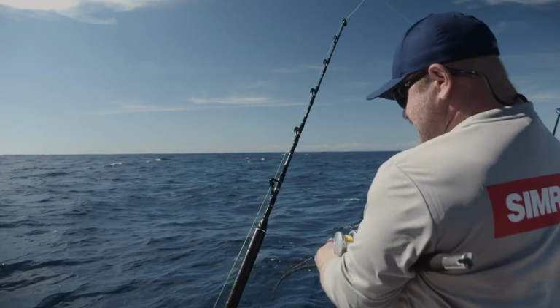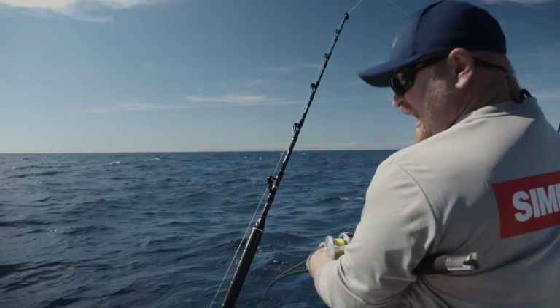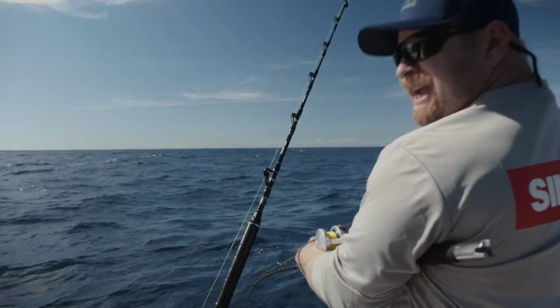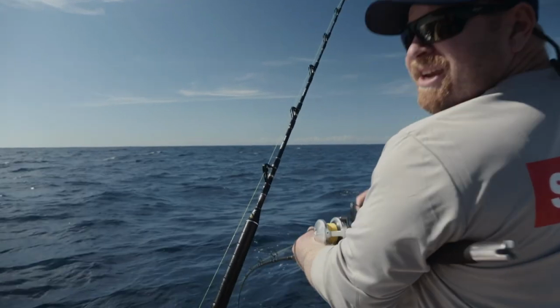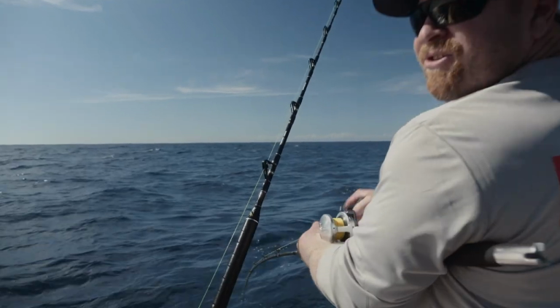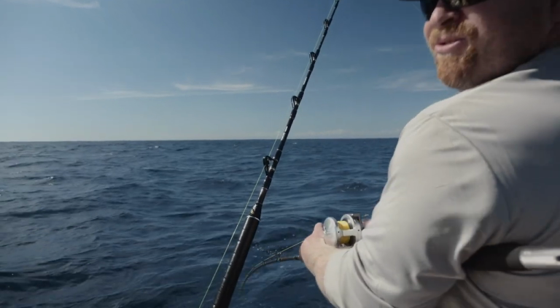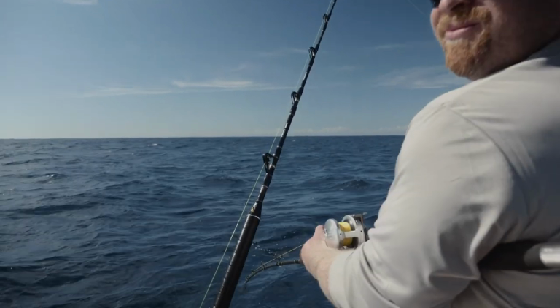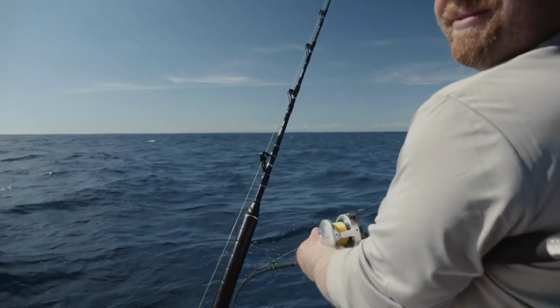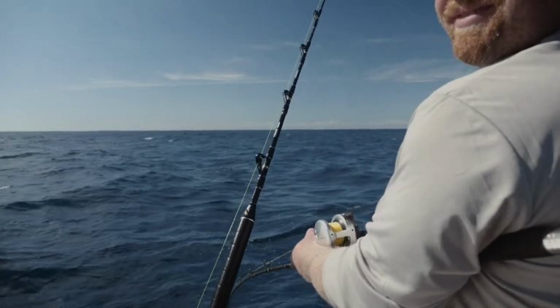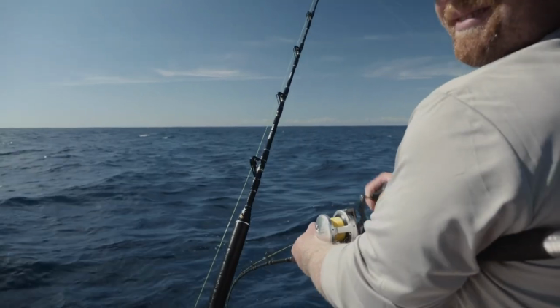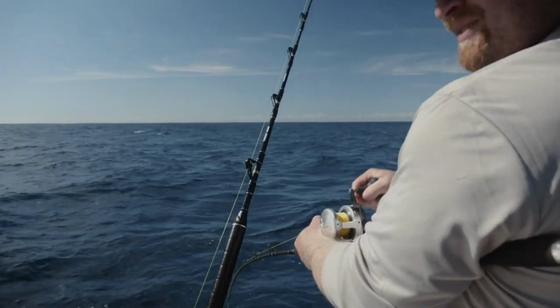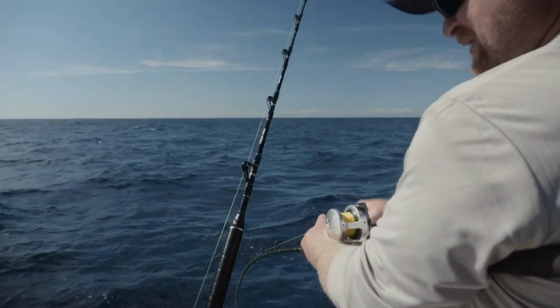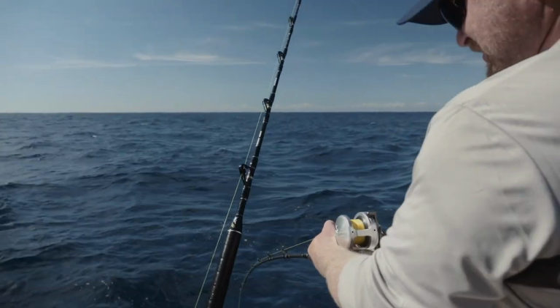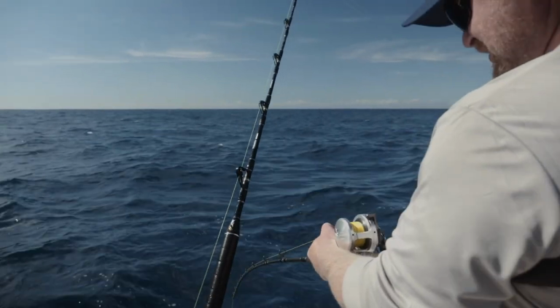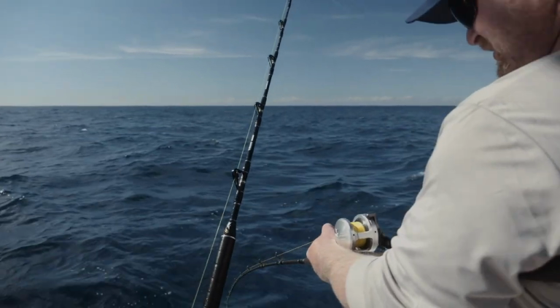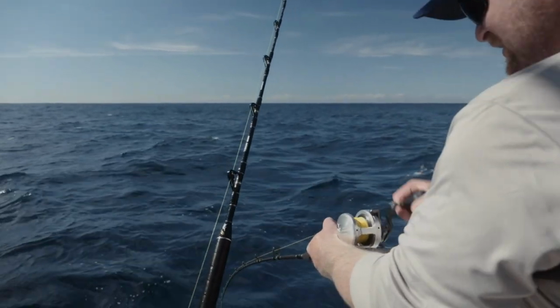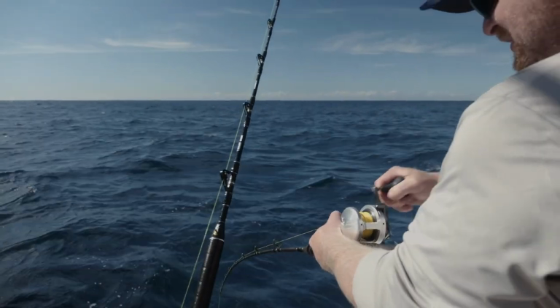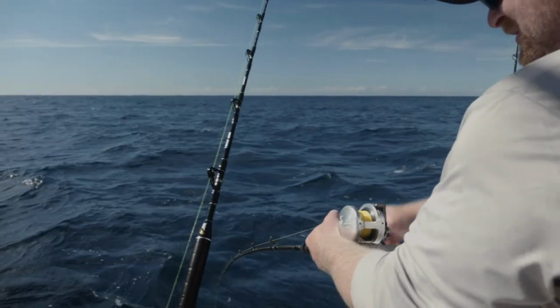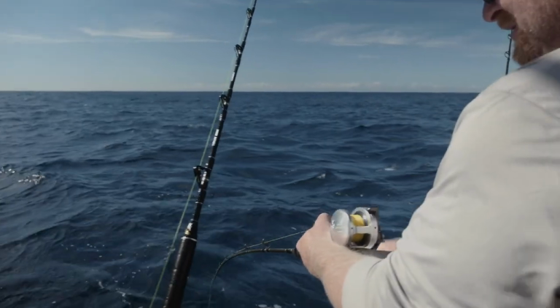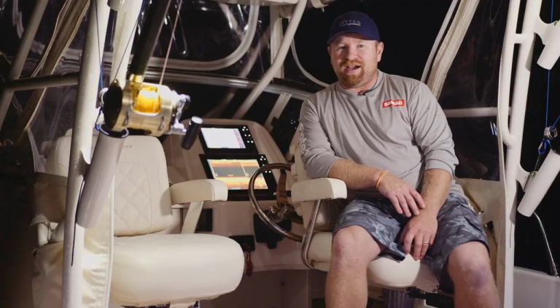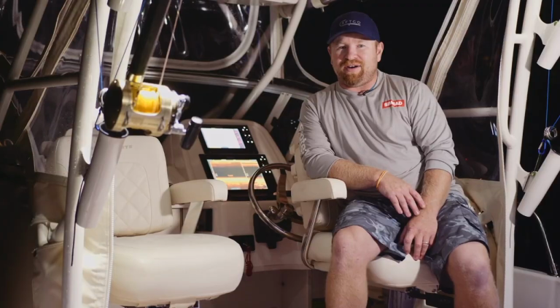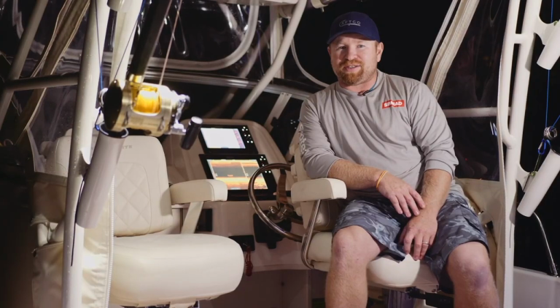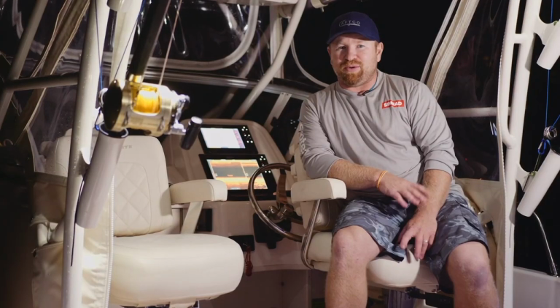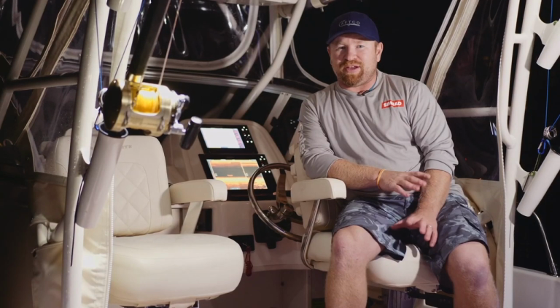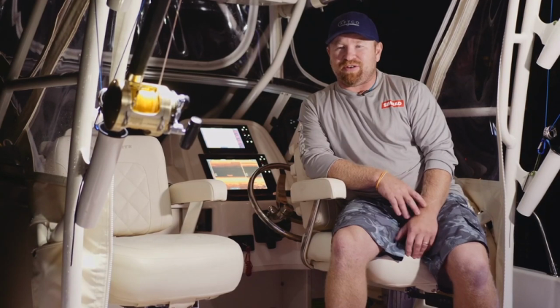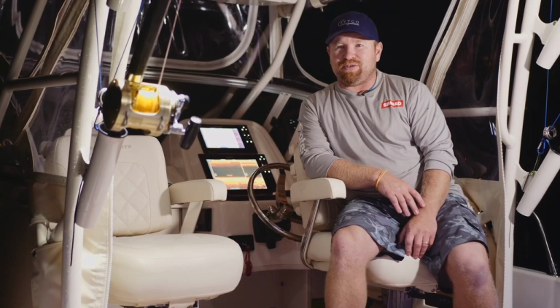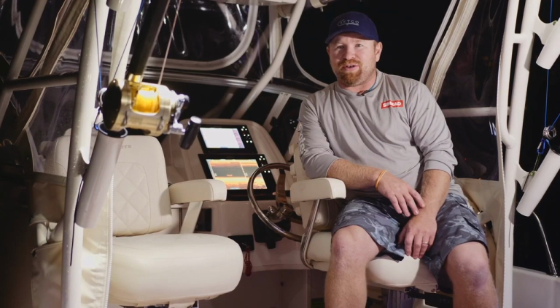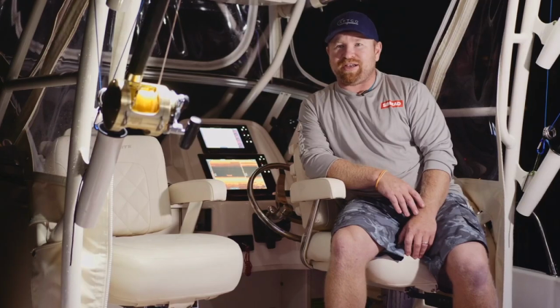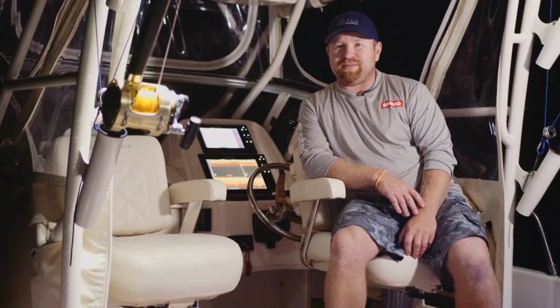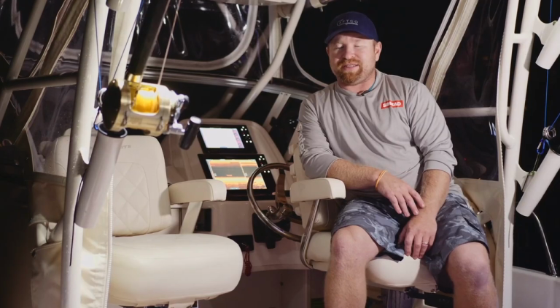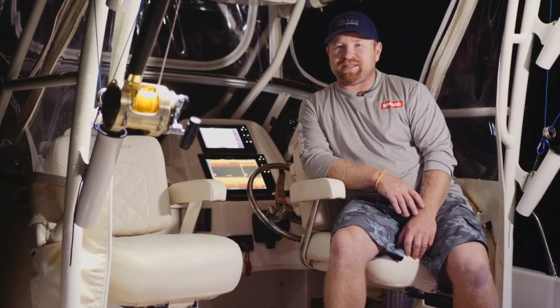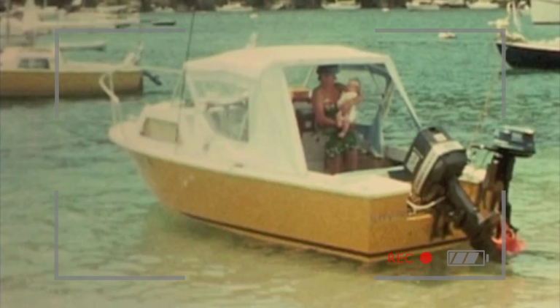My name's Rod Finlay. I'm an electrician by trade and run a small electrical contracting business.